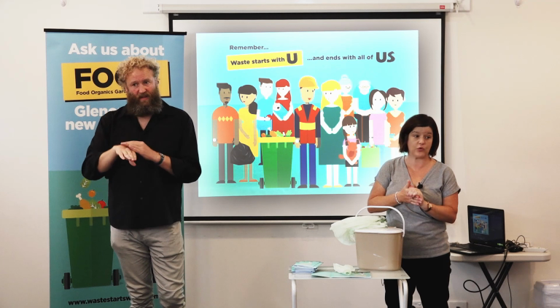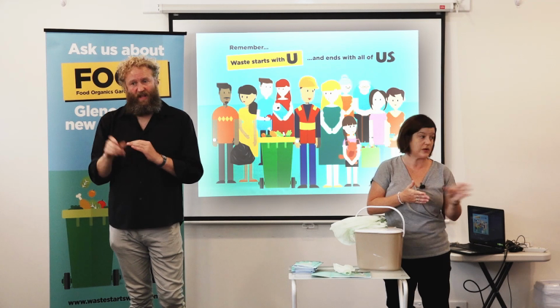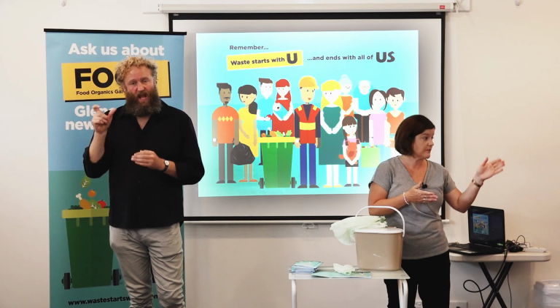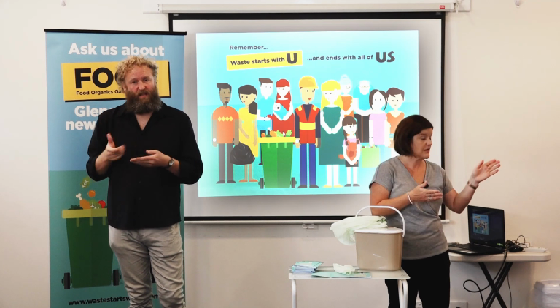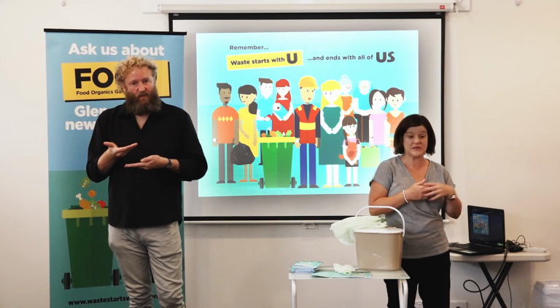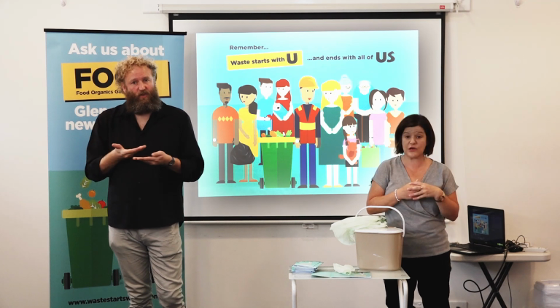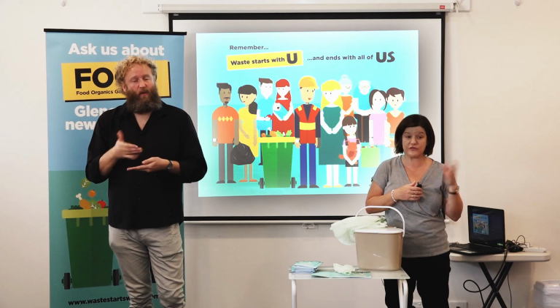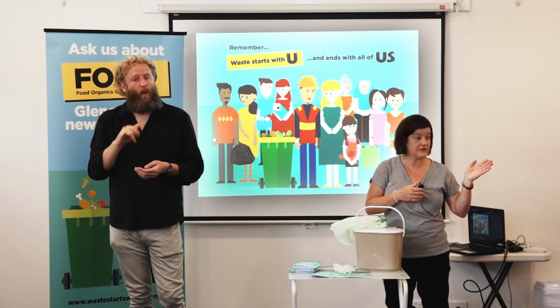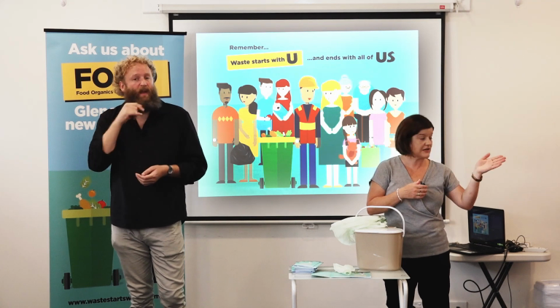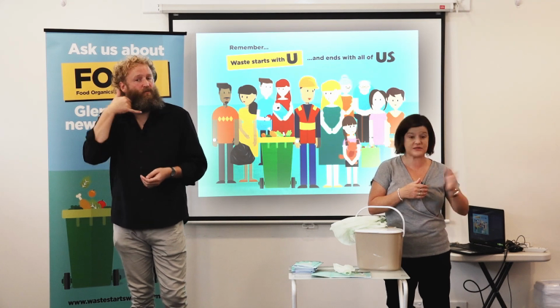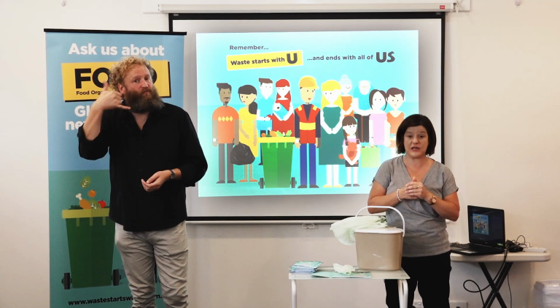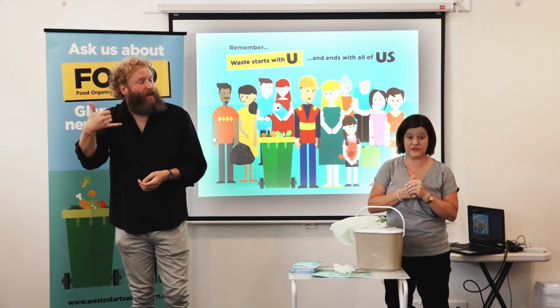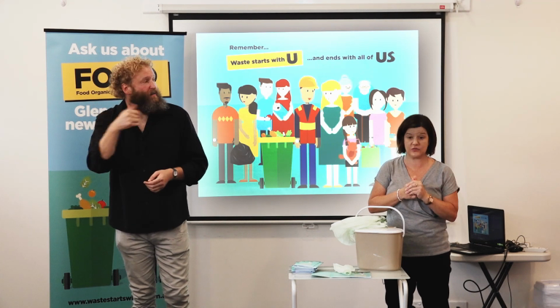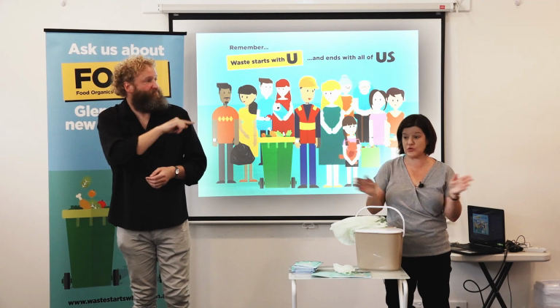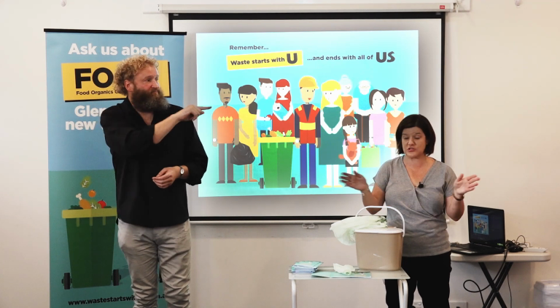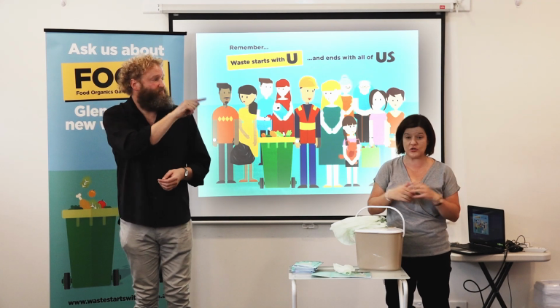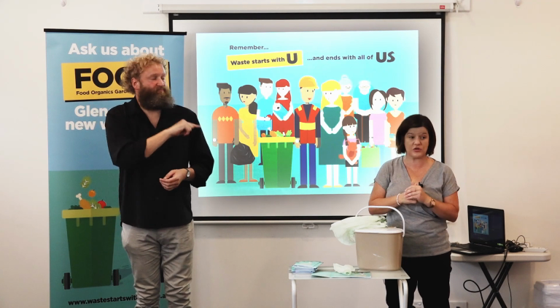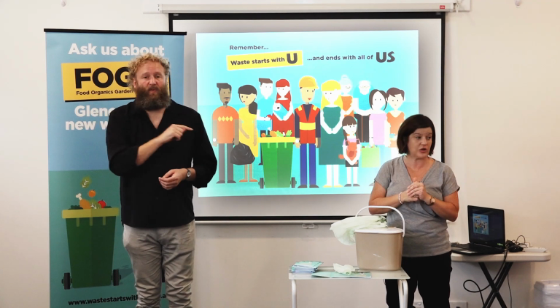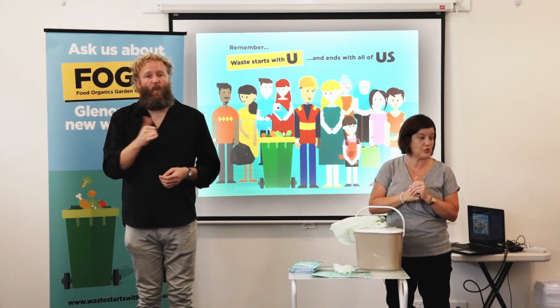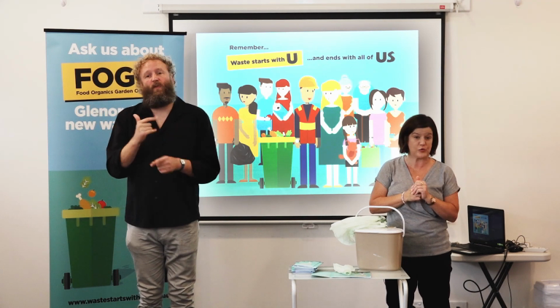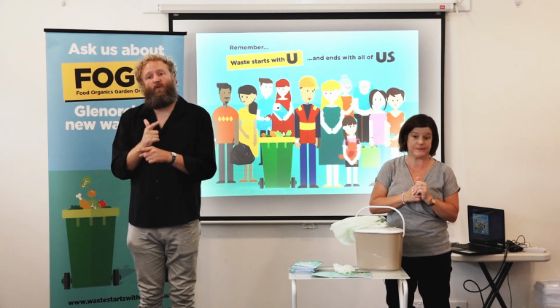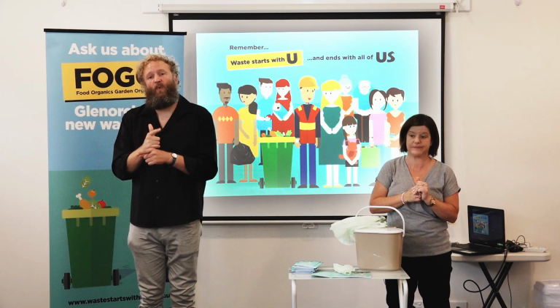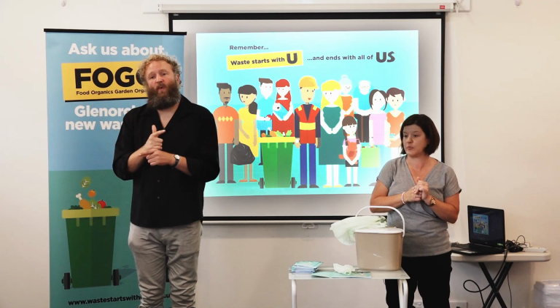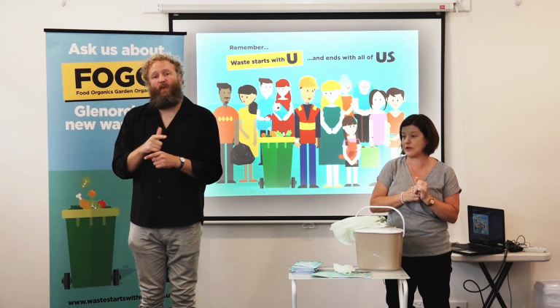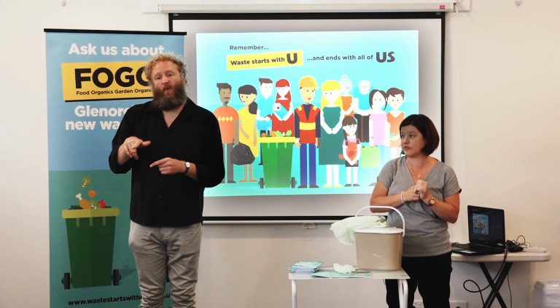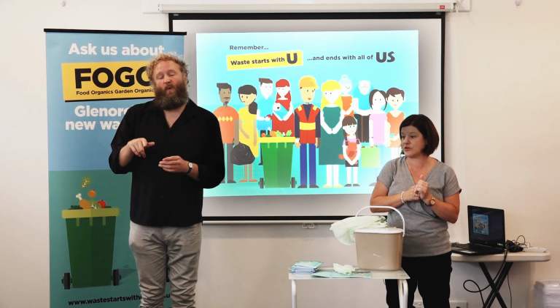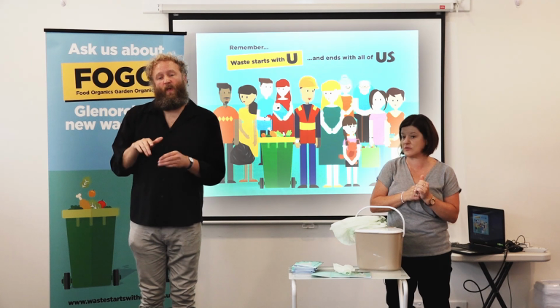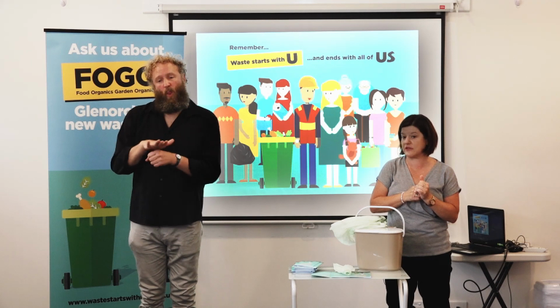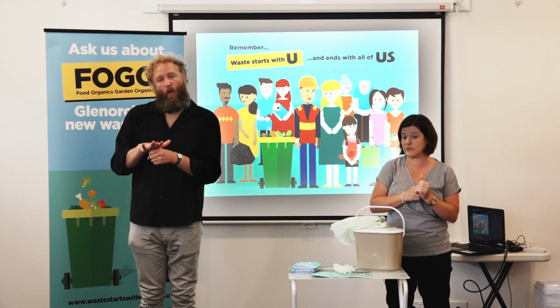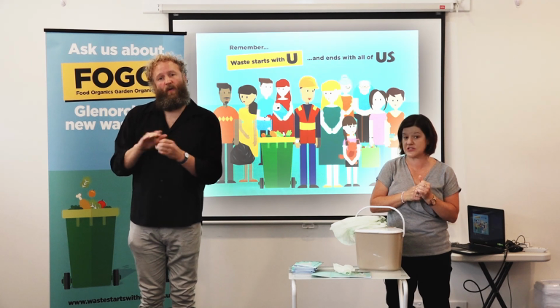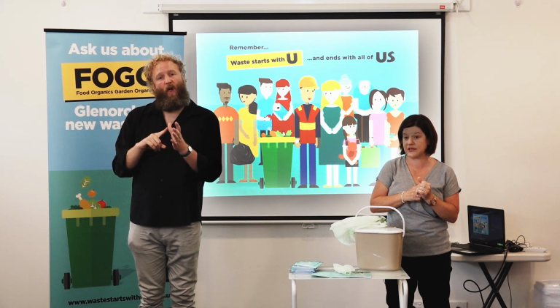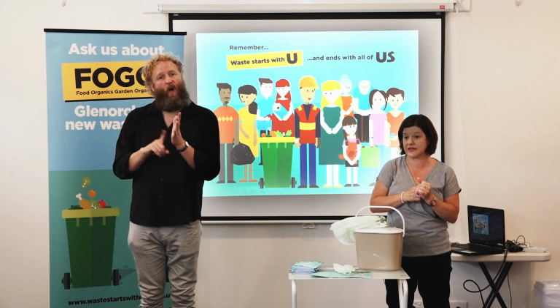If you're not tech savvy, you can always come in and get any information you need from customer service at Council, or ring myself, Alex, or Evan, or talk to your local Alderman, and we'll be able to provide you with any information that you need.